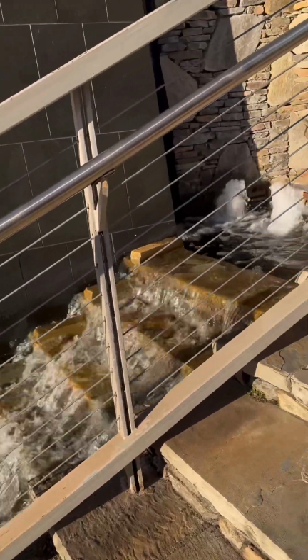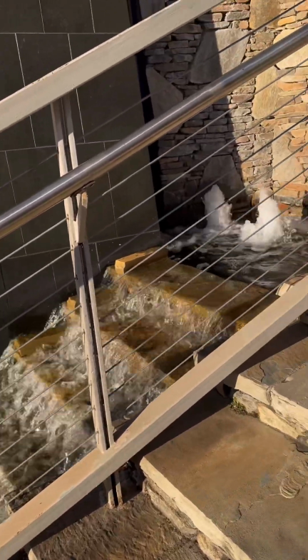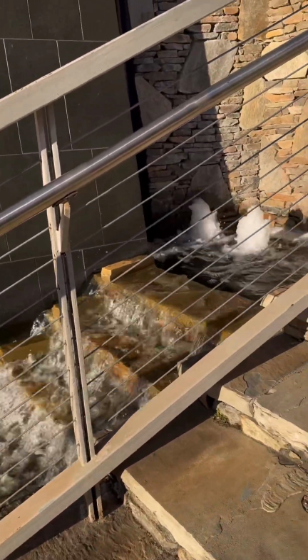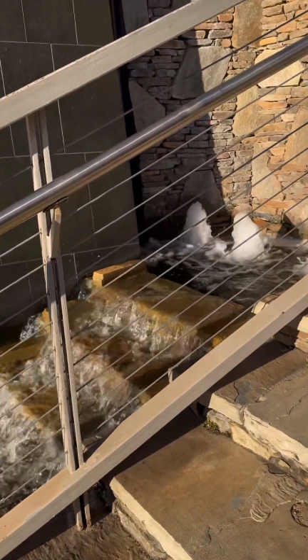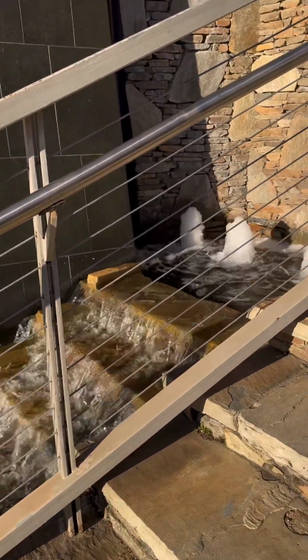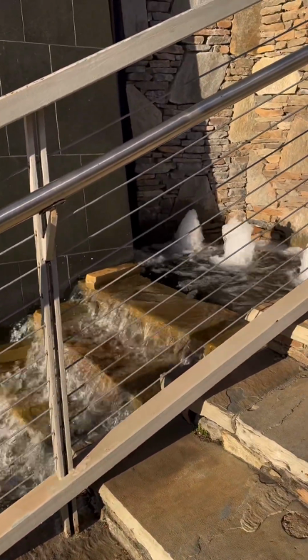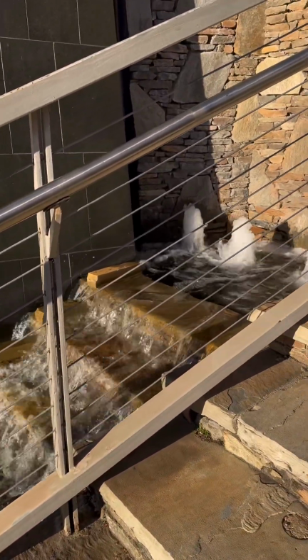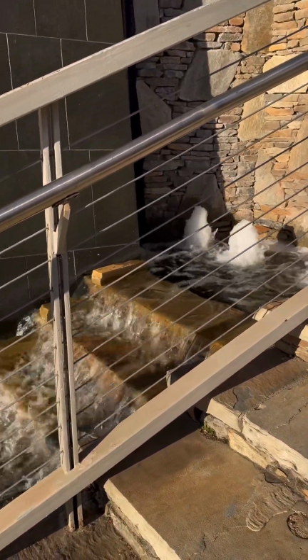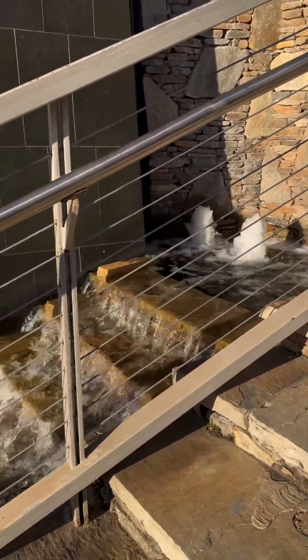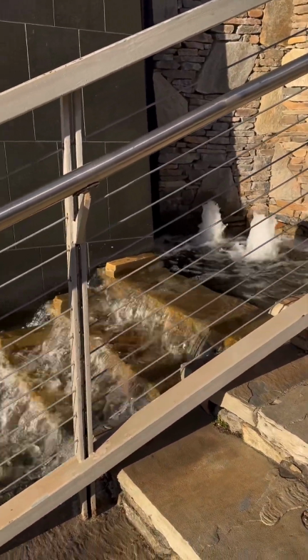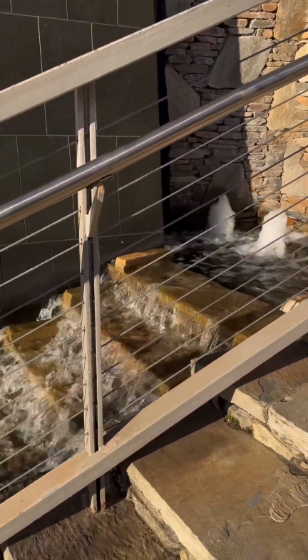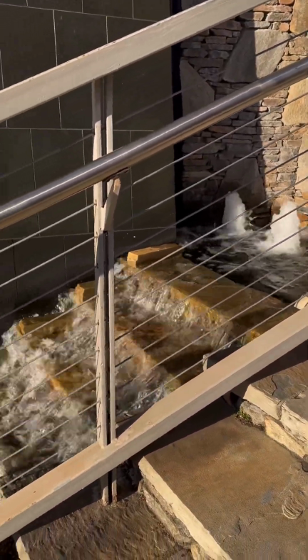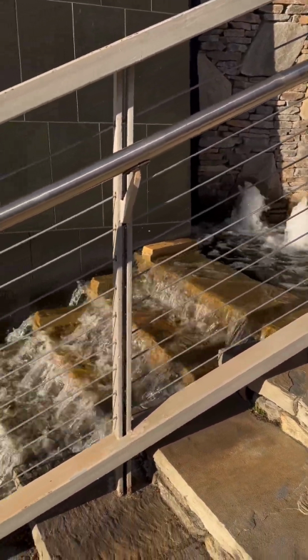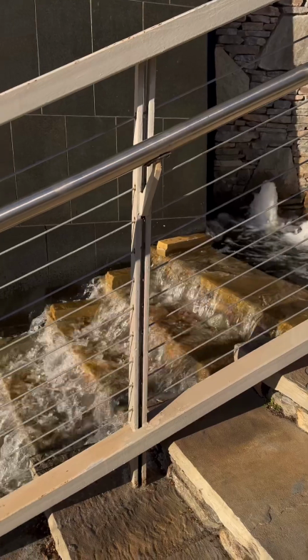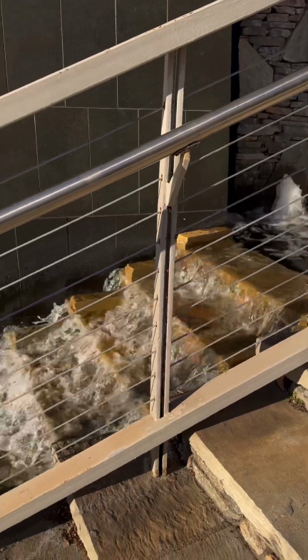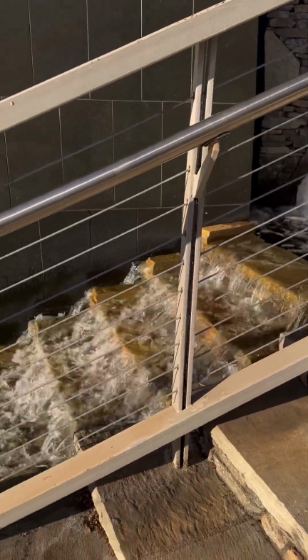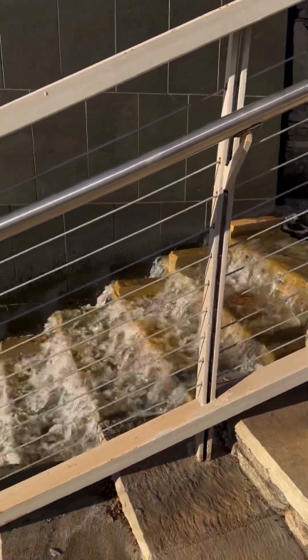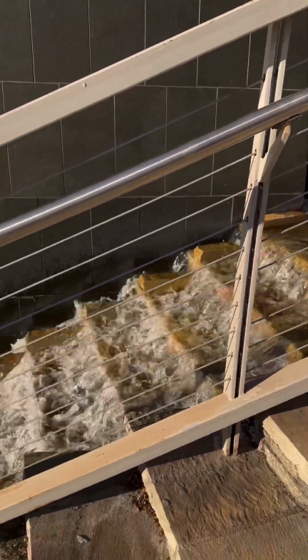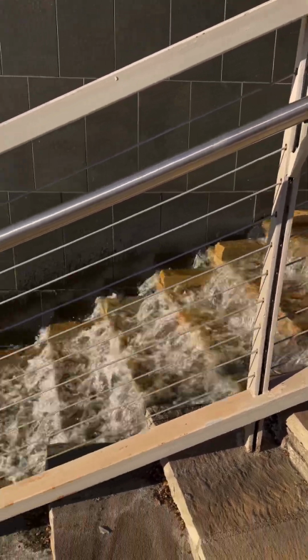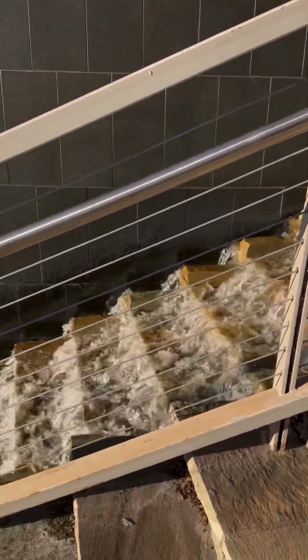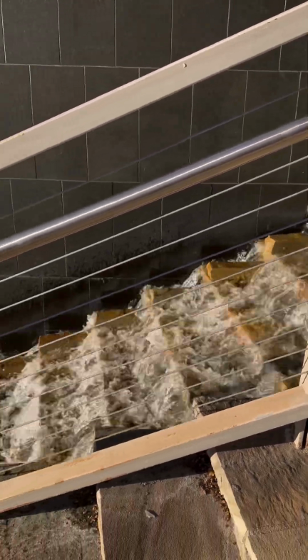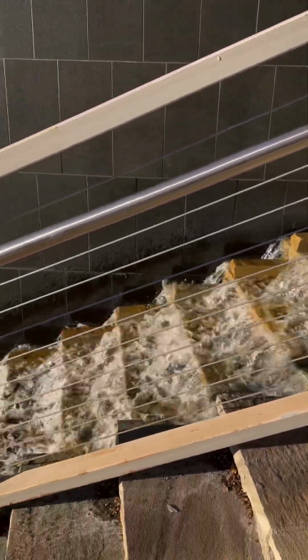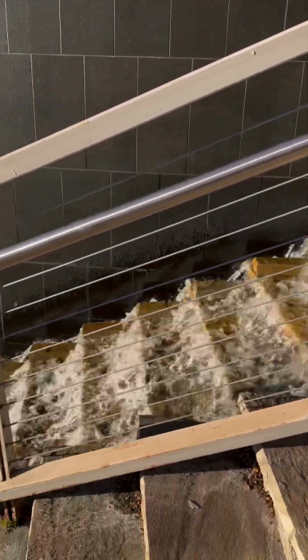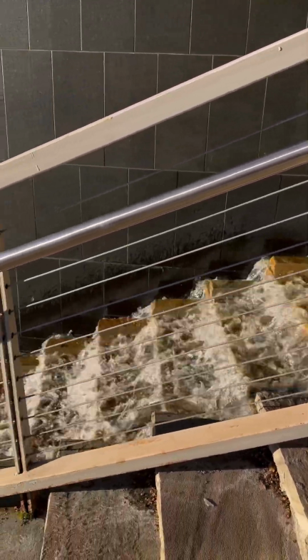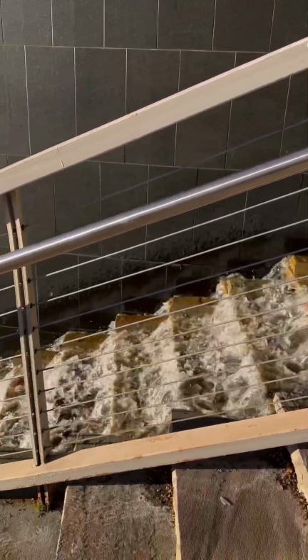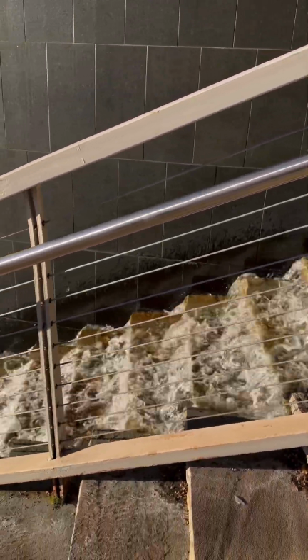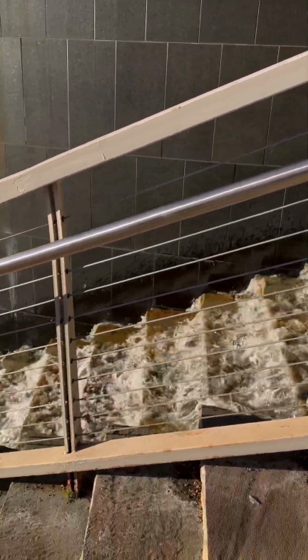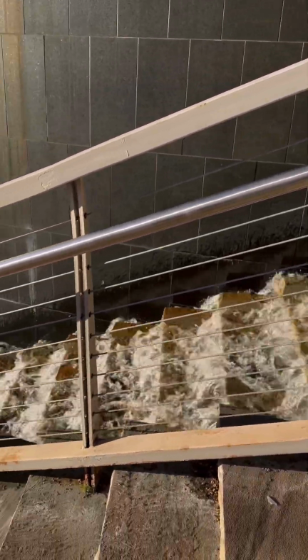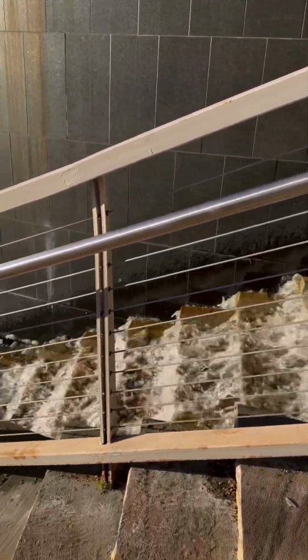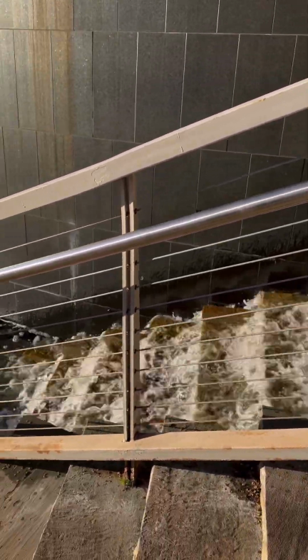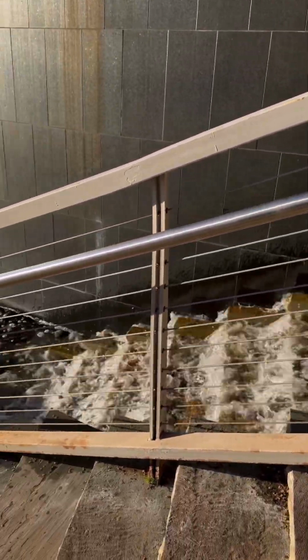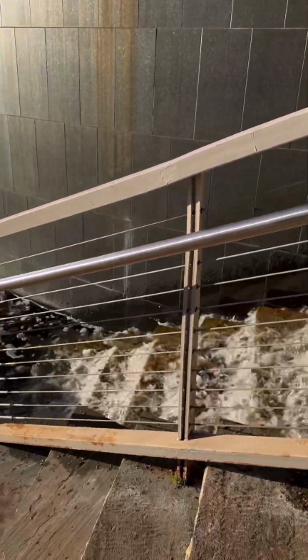One thing you'll find a lot in Greenville, South Carolina is a lot of flowing water. It's very soothing and beautiful.